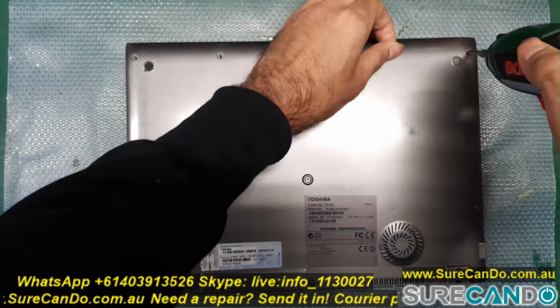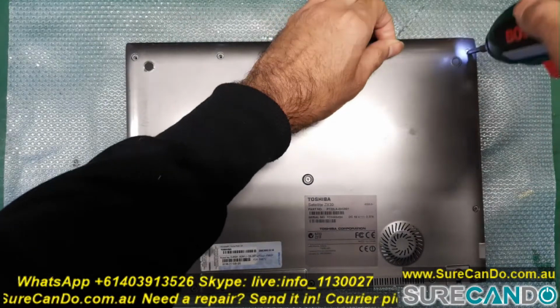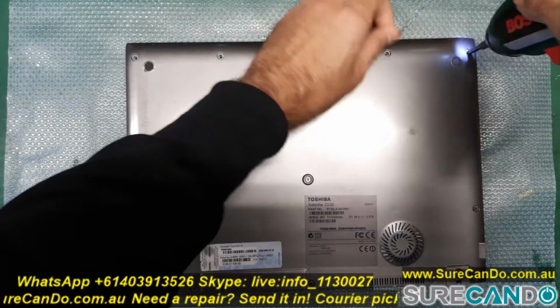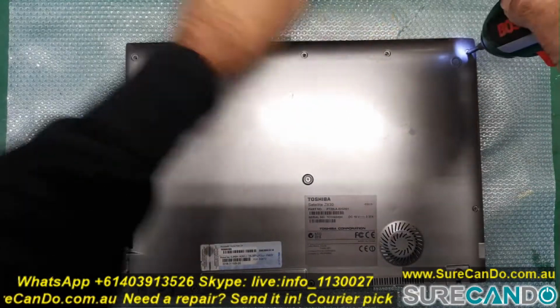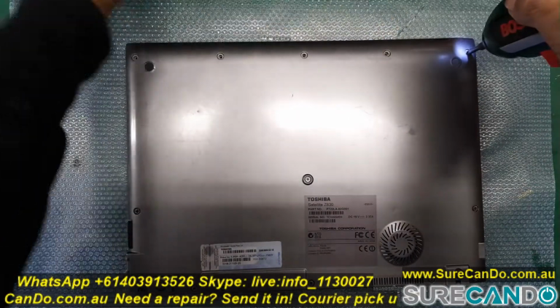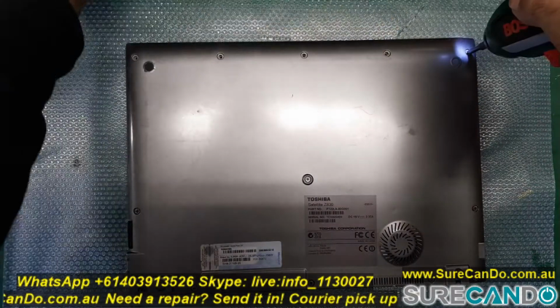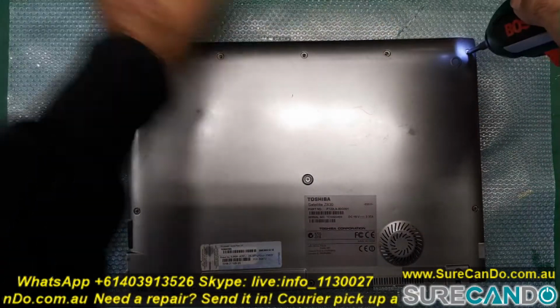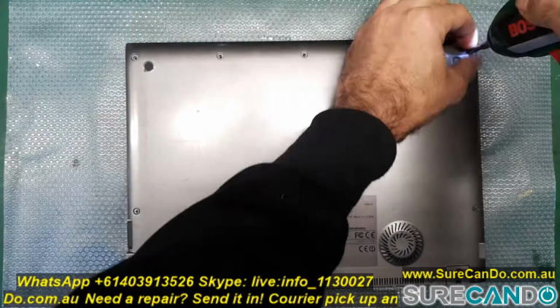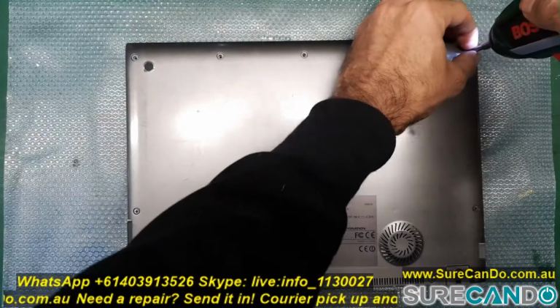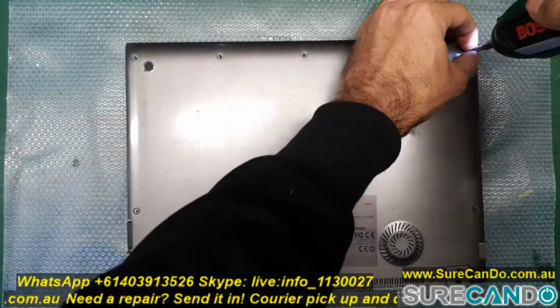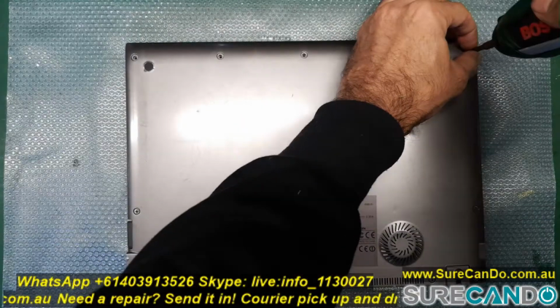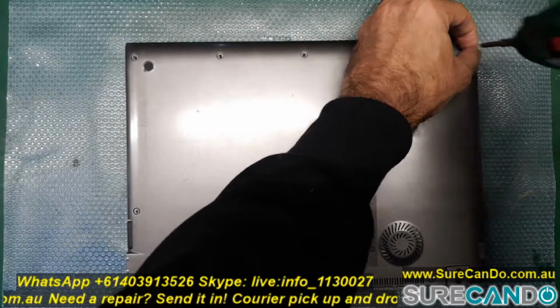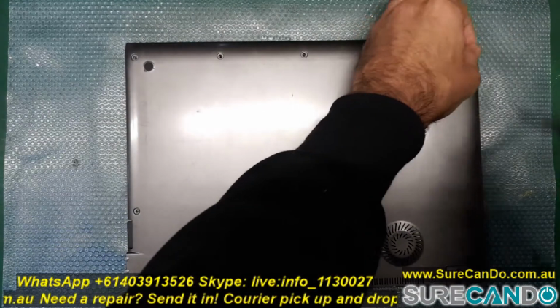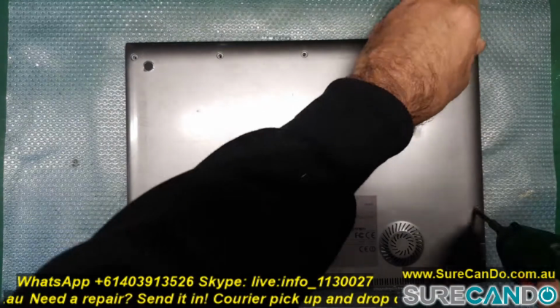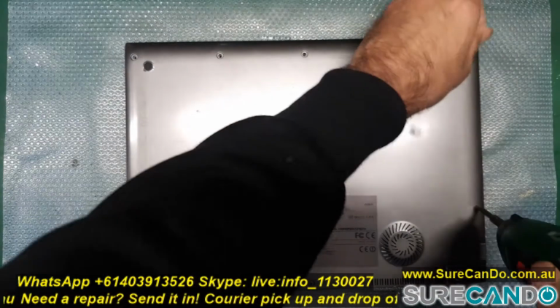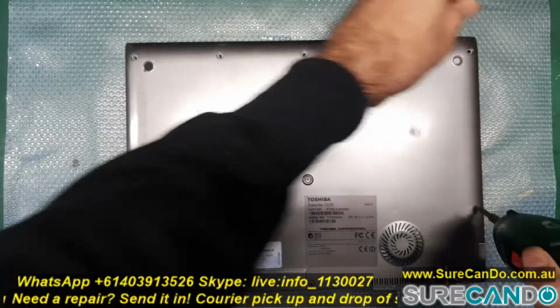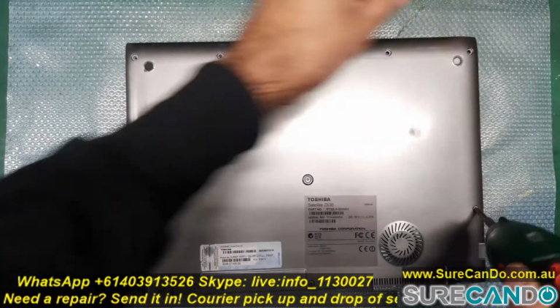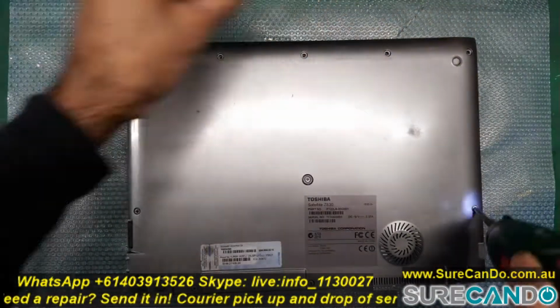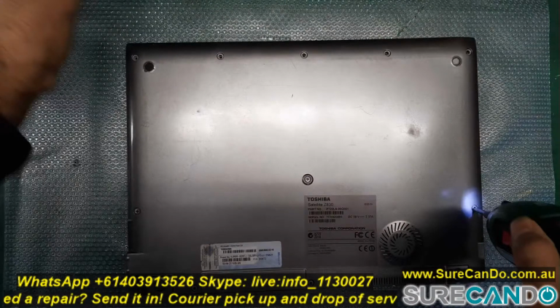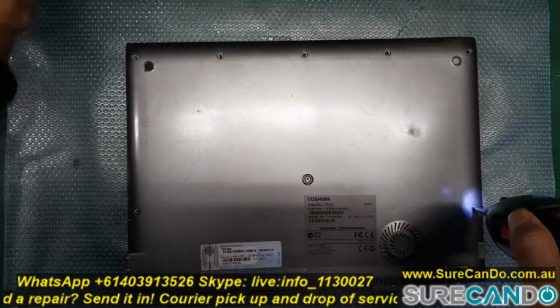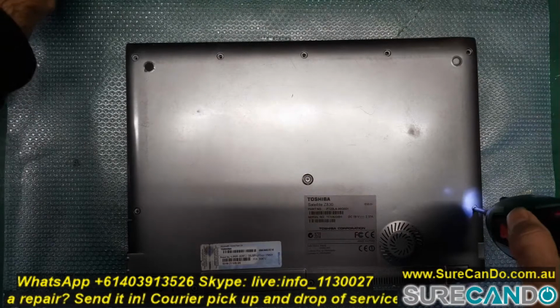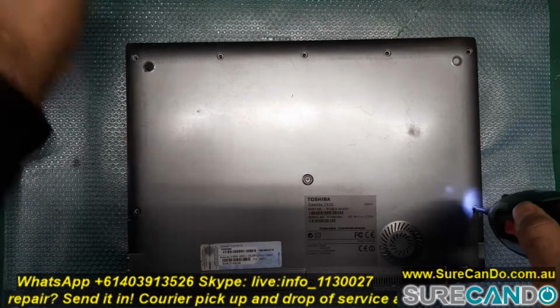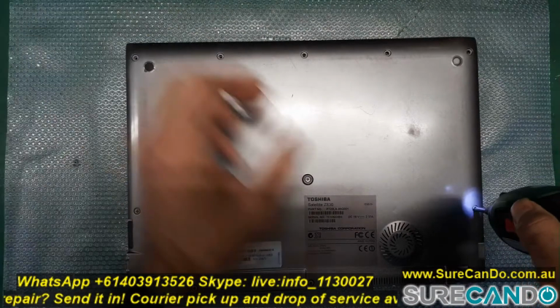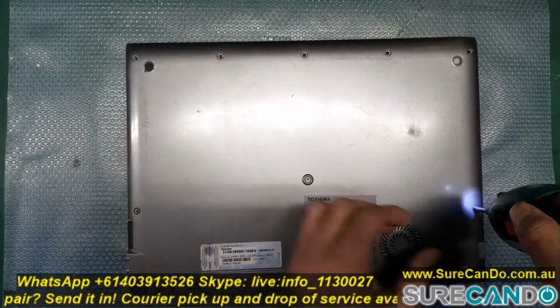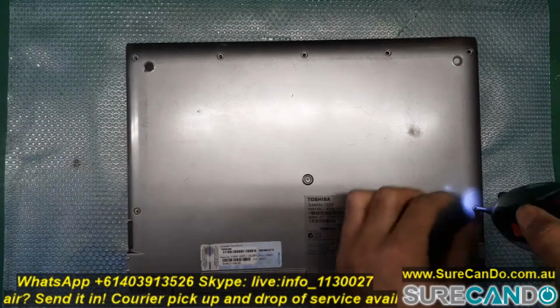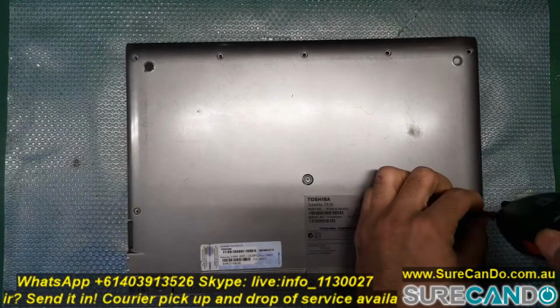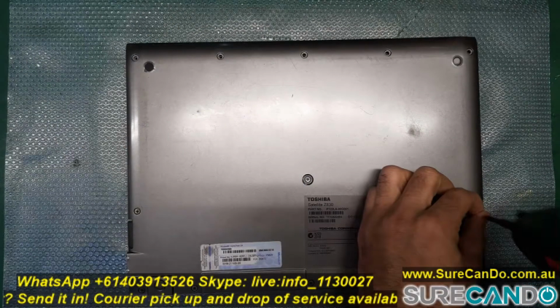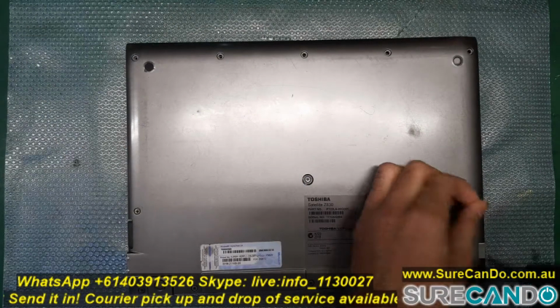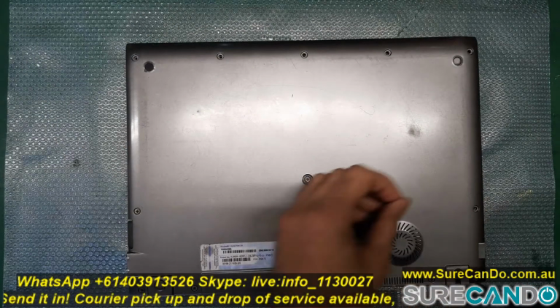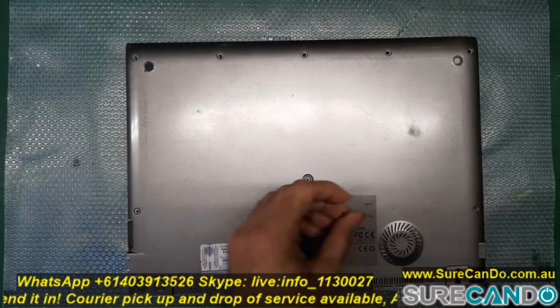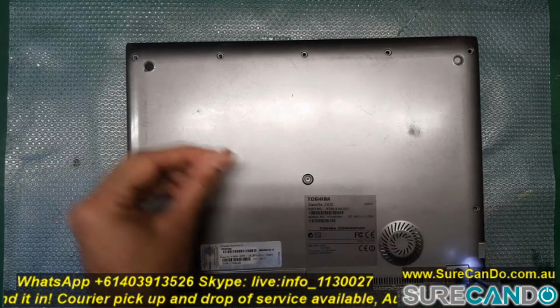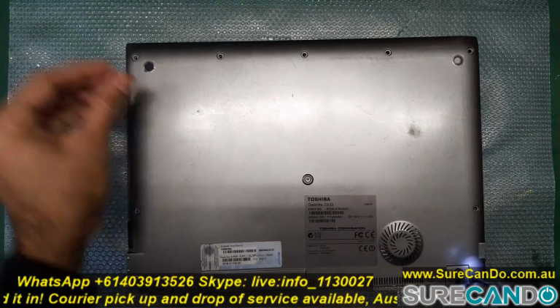This is one of my favourite model laptops. It's very light and powerful. It's one of Toshiba's business line products.